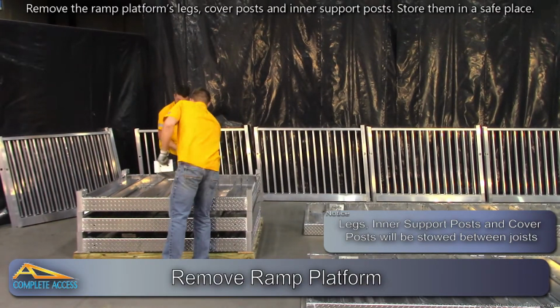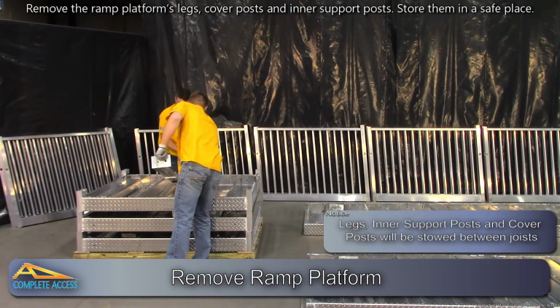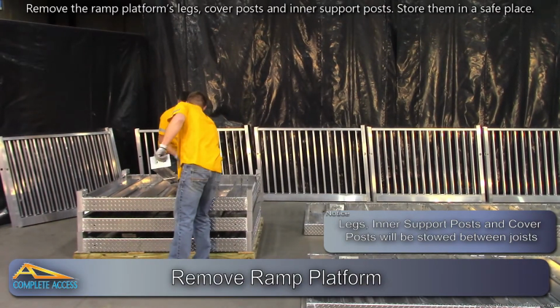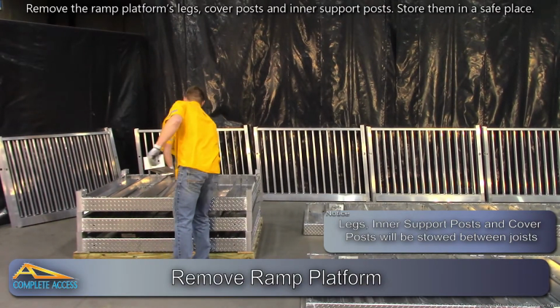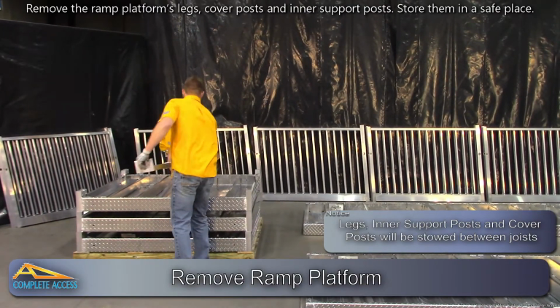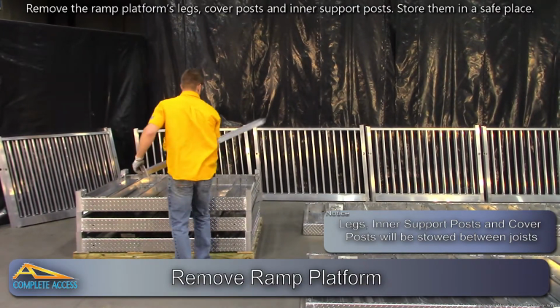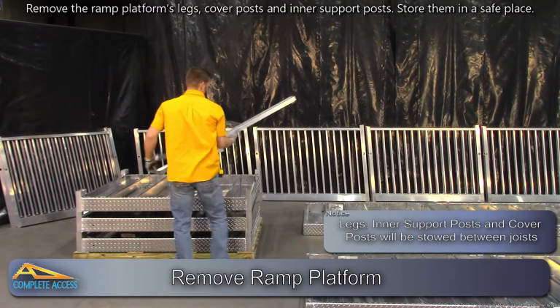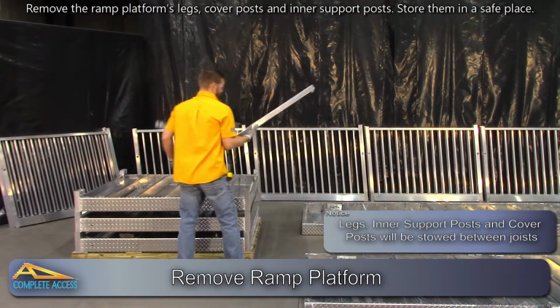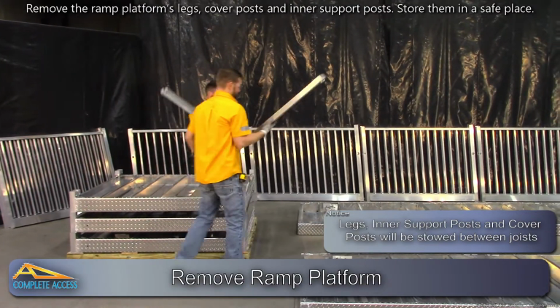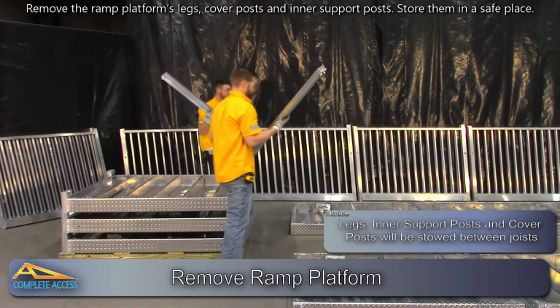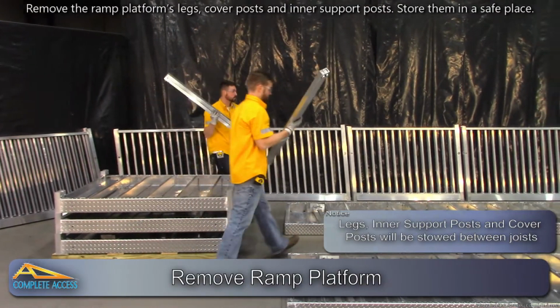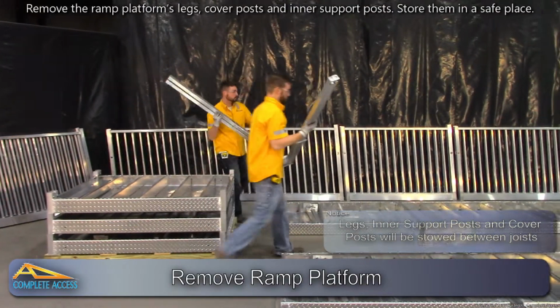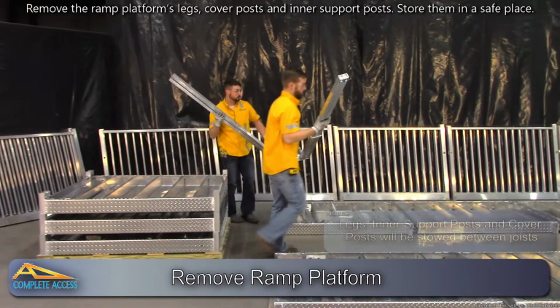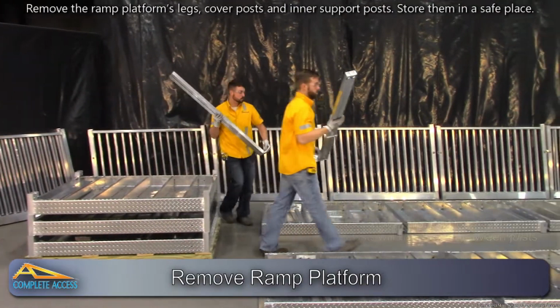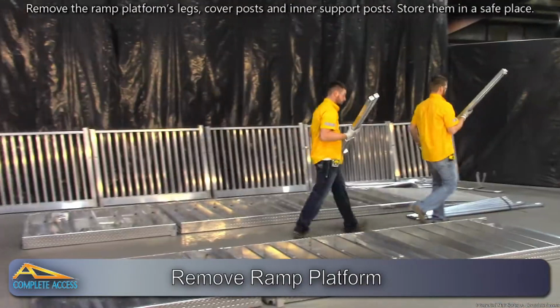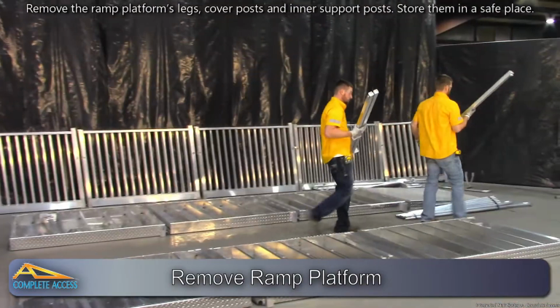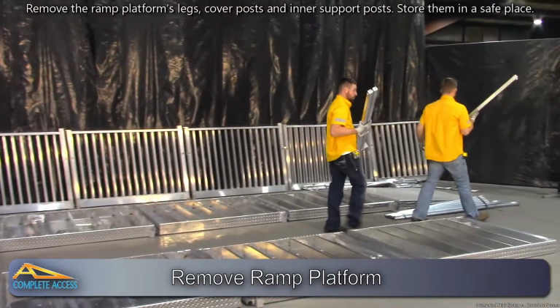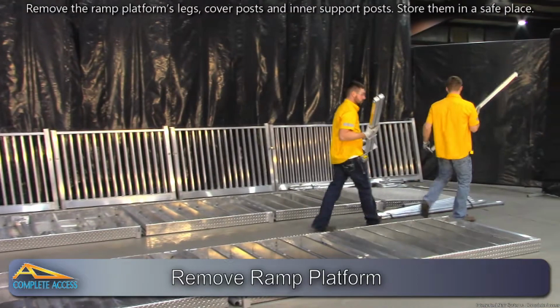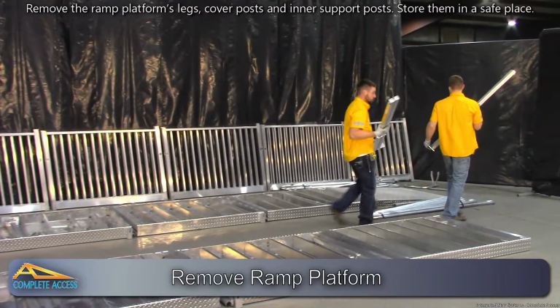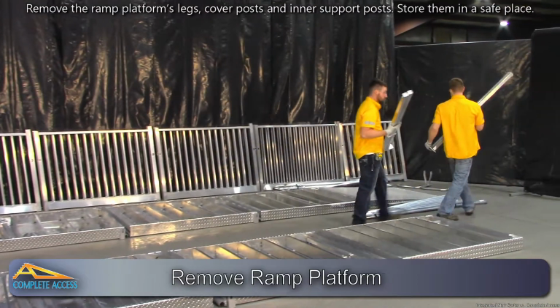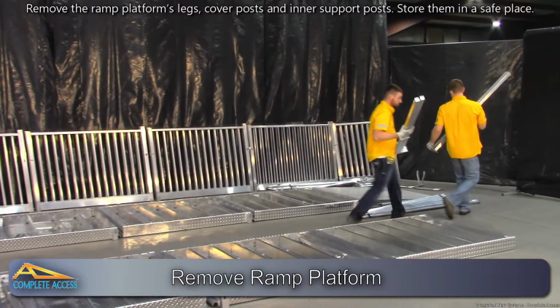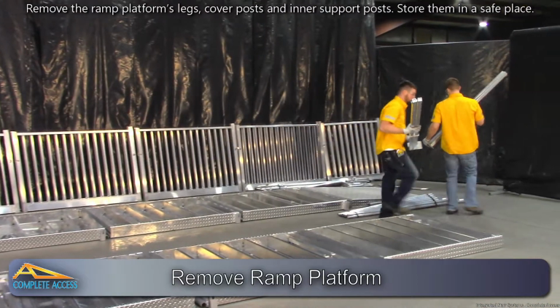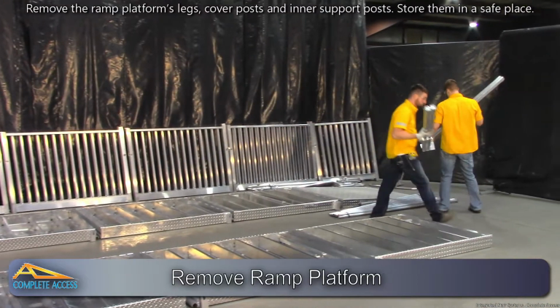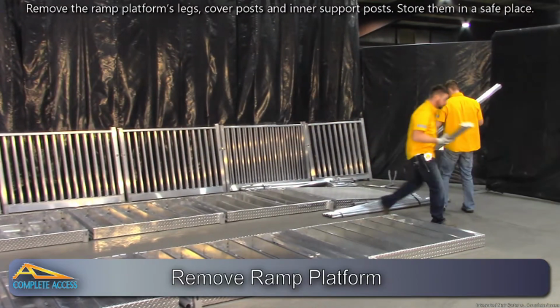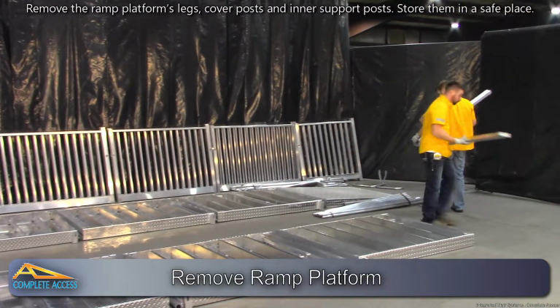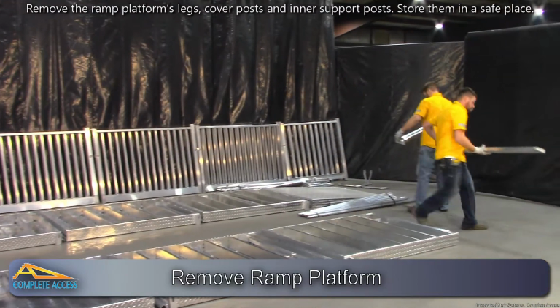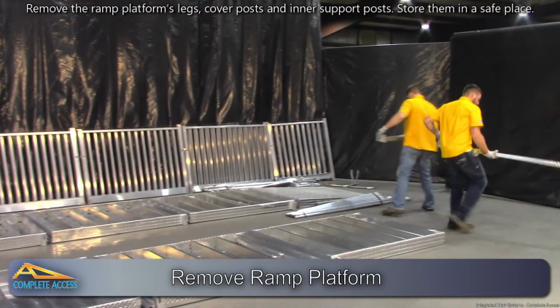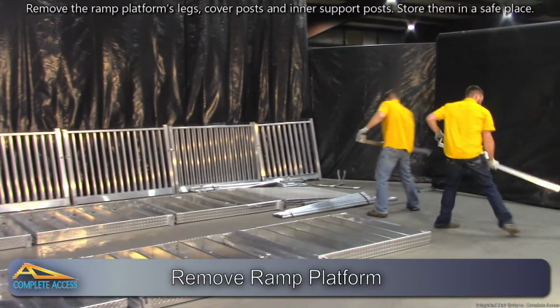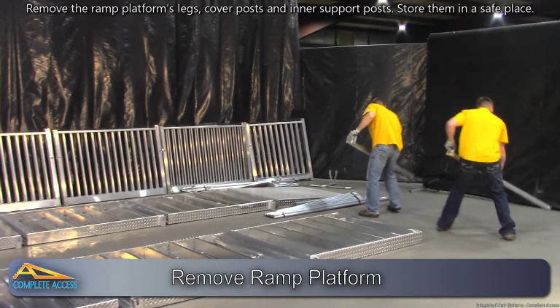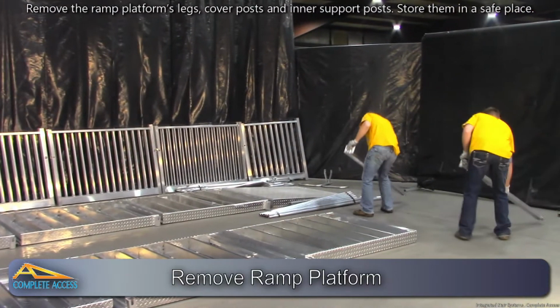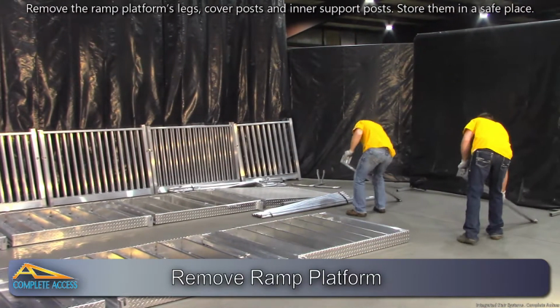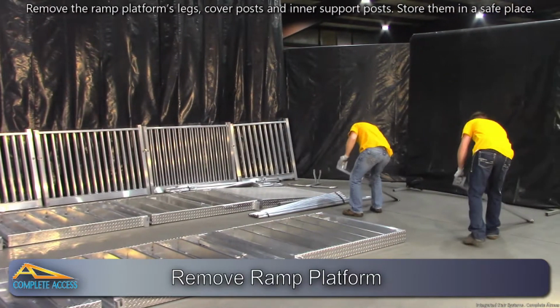Remove the ramp platform's legs, cover posts, and inner support posts. Store them in a safe place.